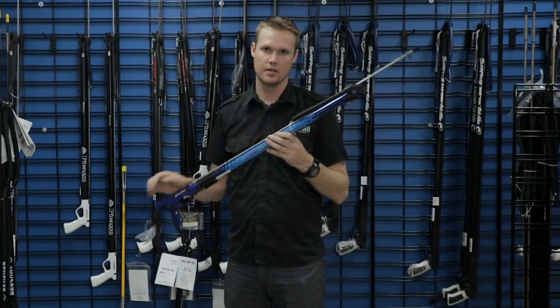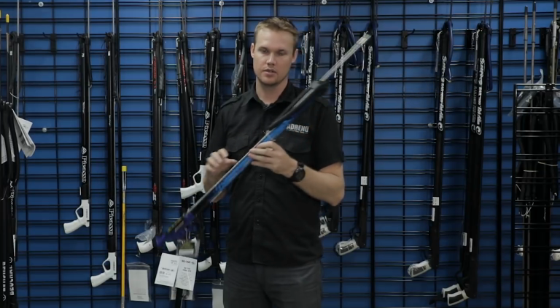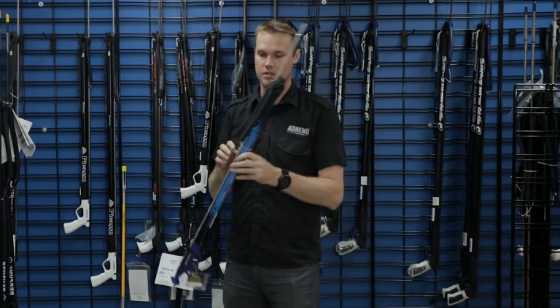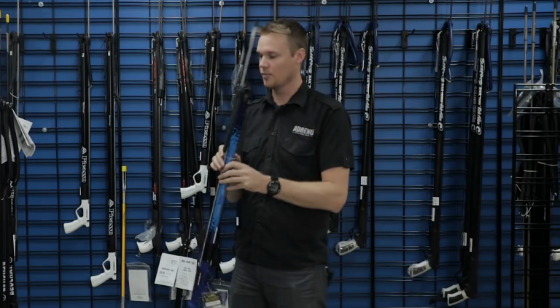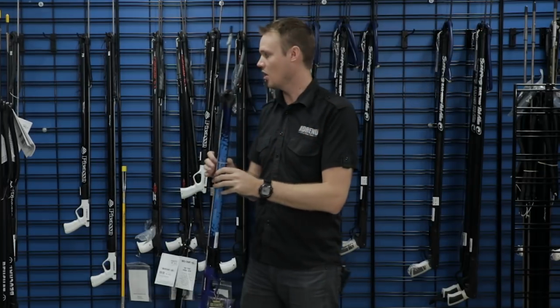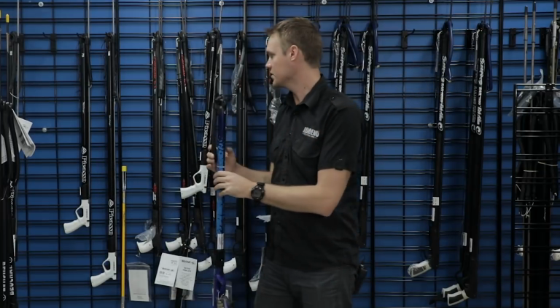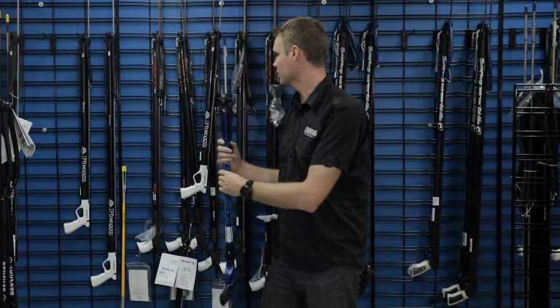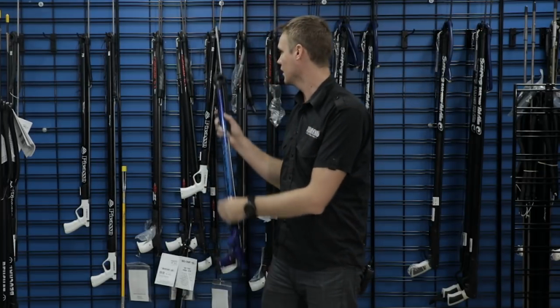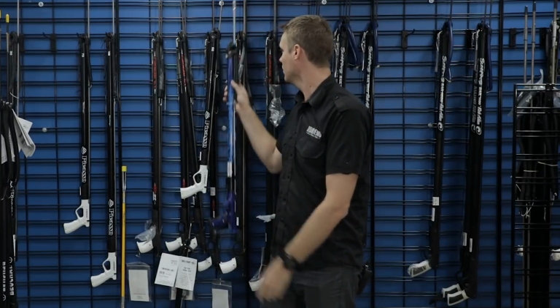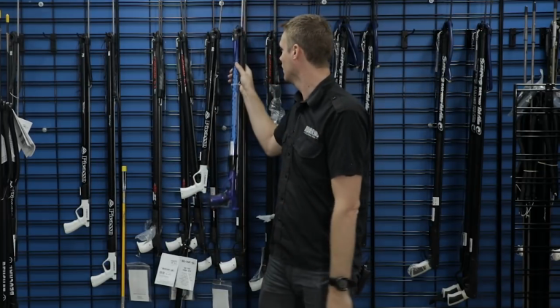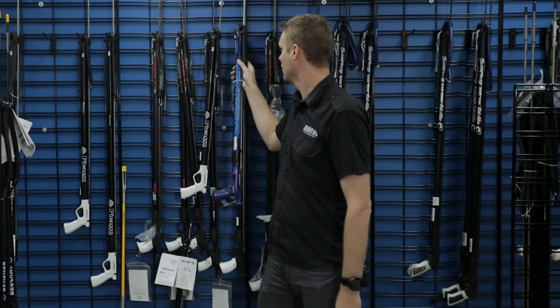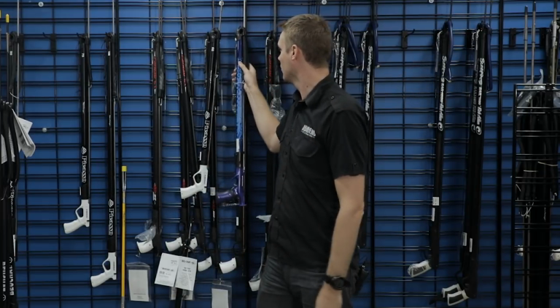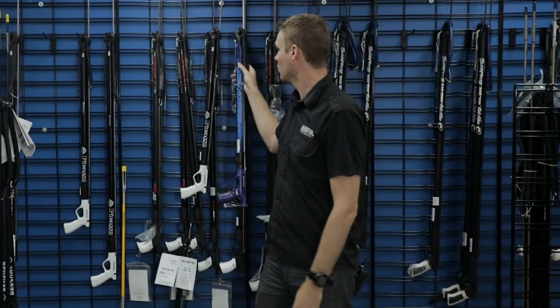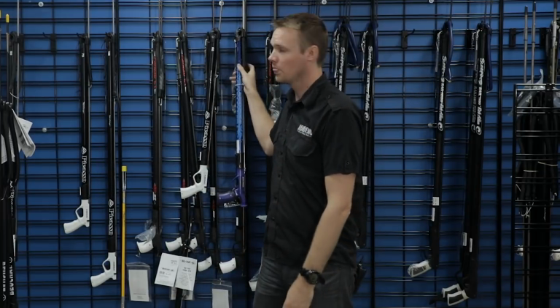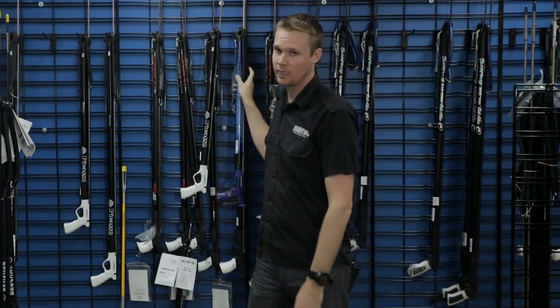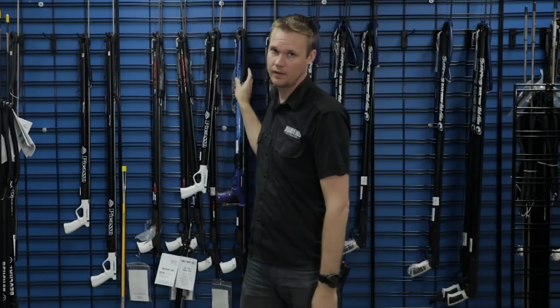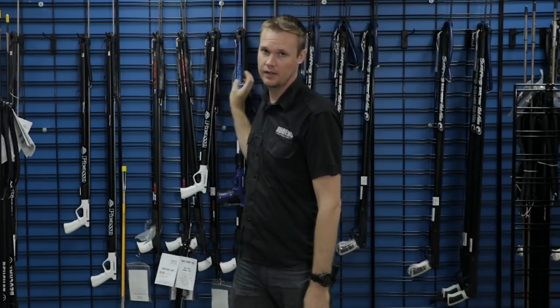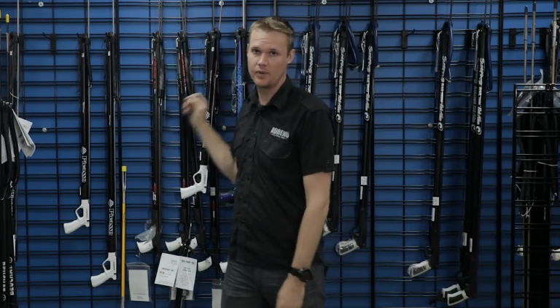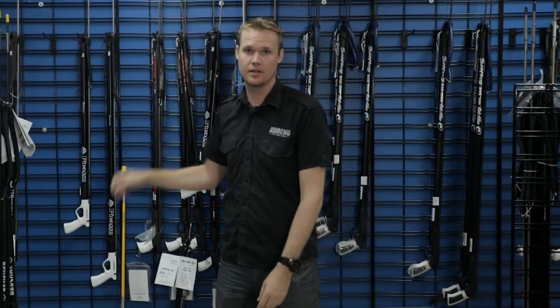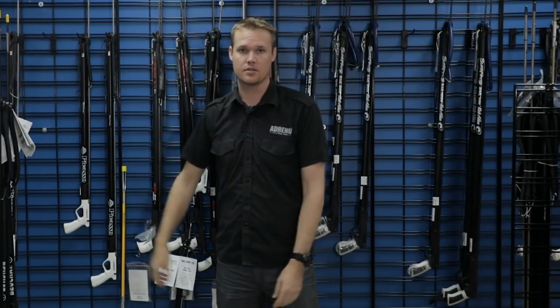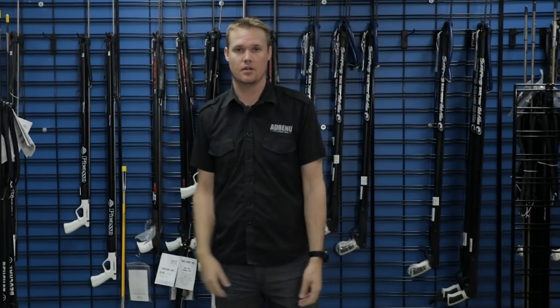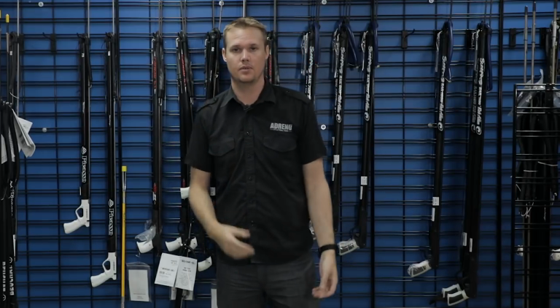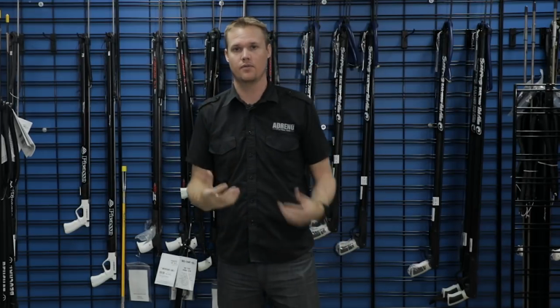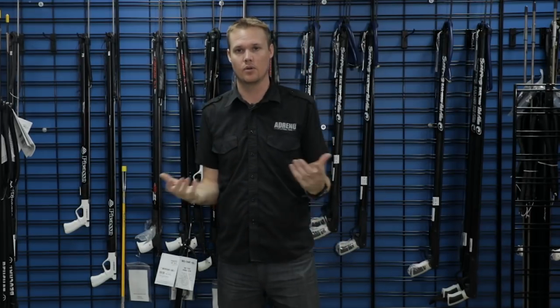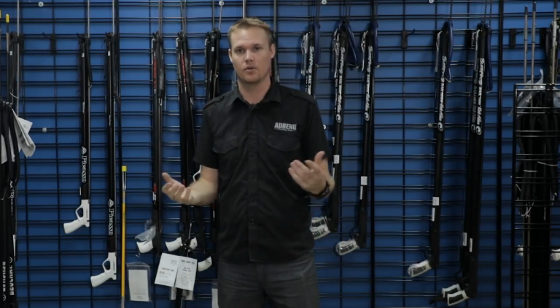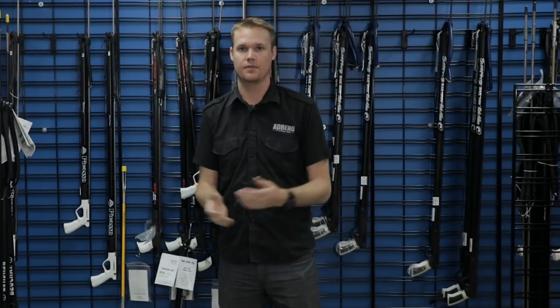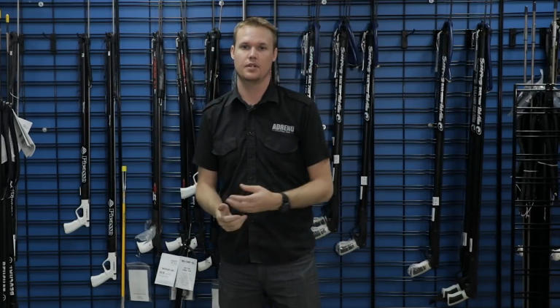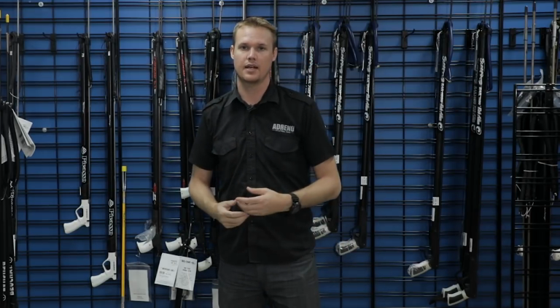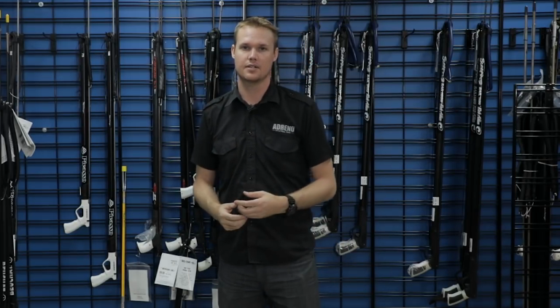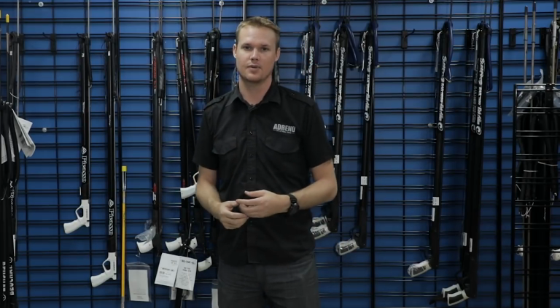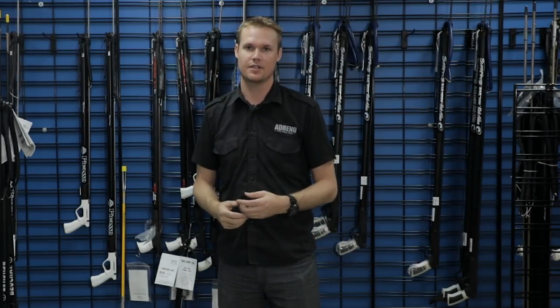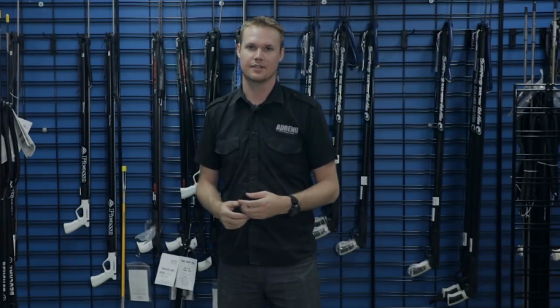So there are a couple of options for you in a range that'll be affordable to get into spearfishing.